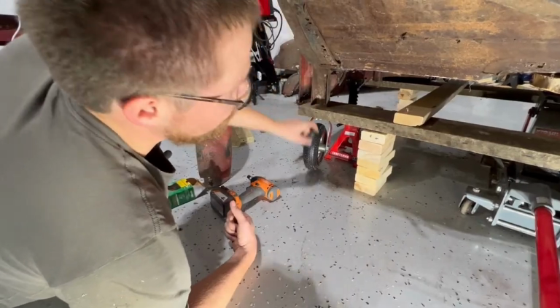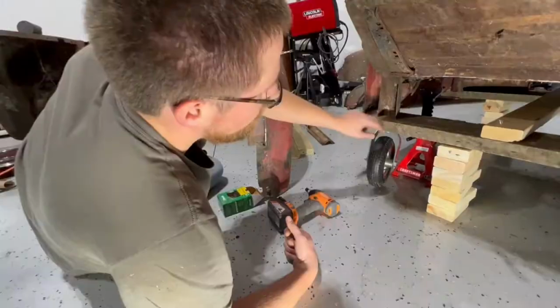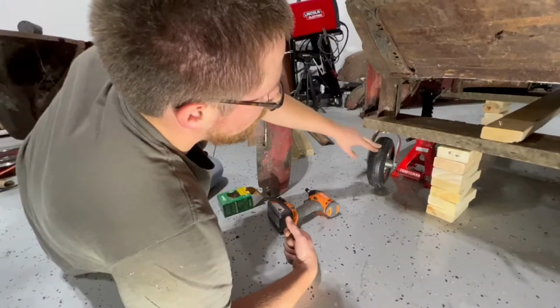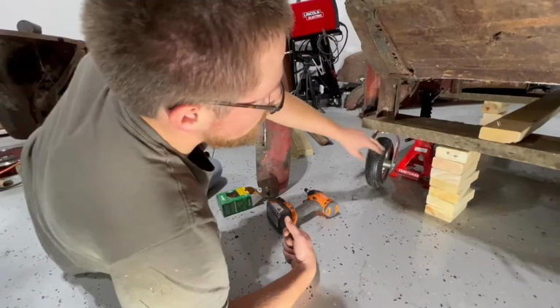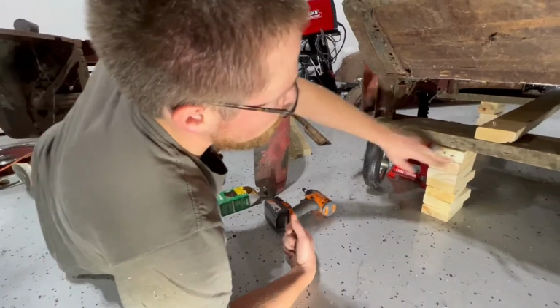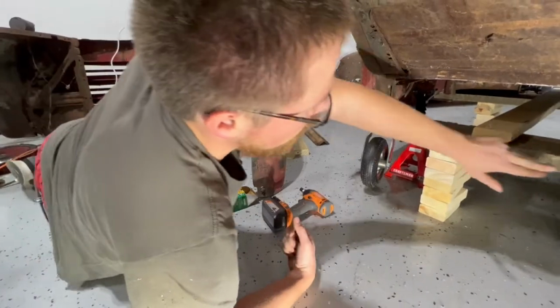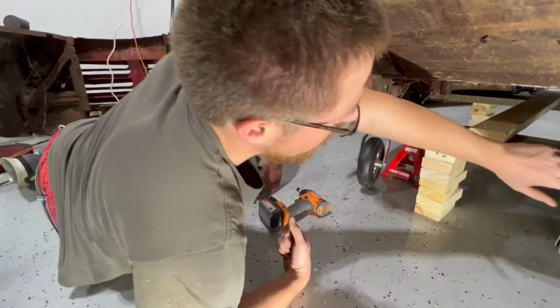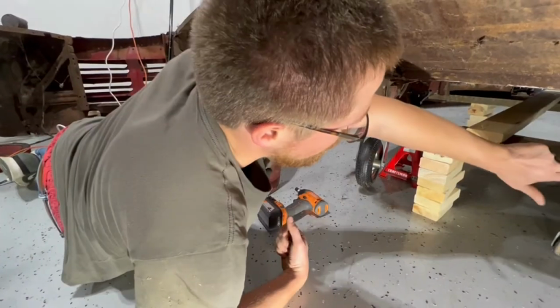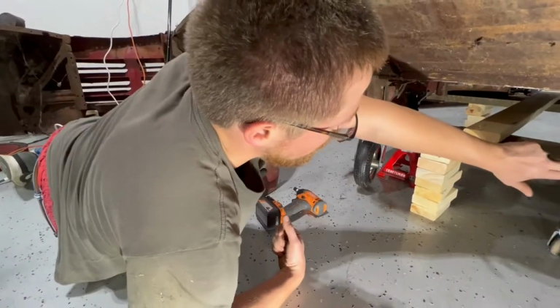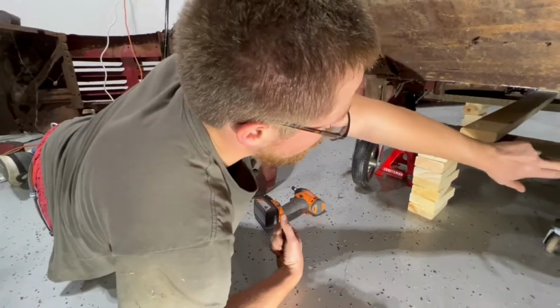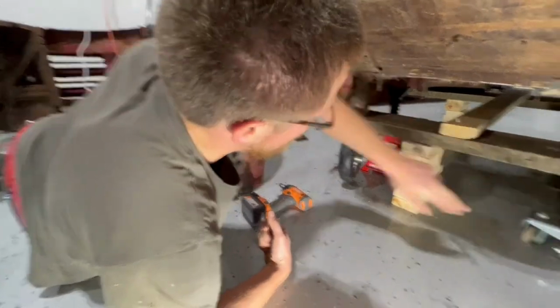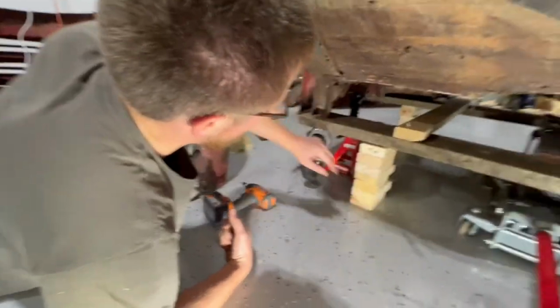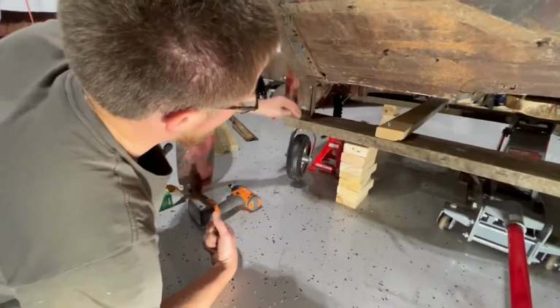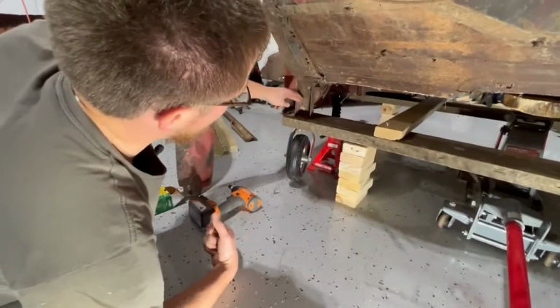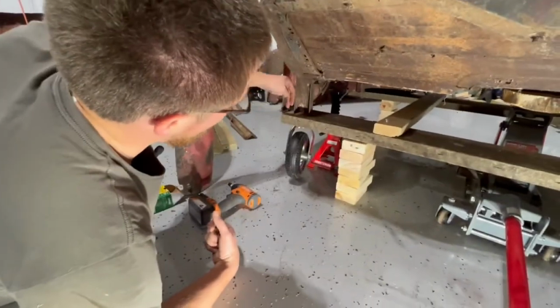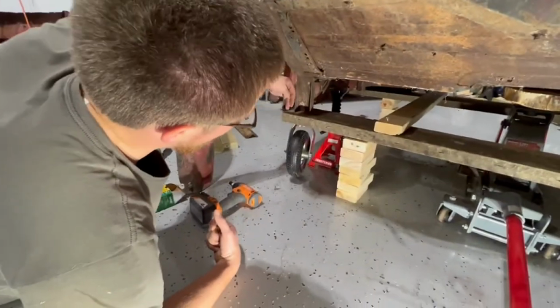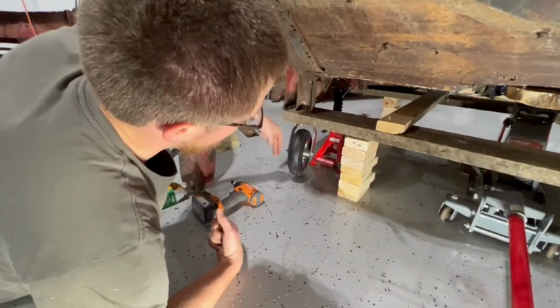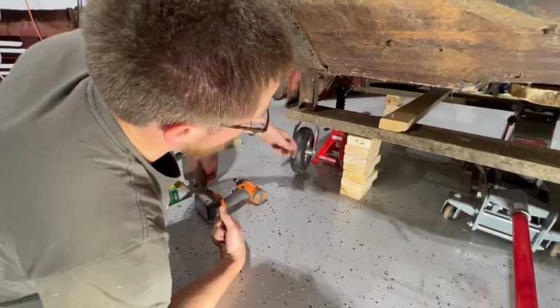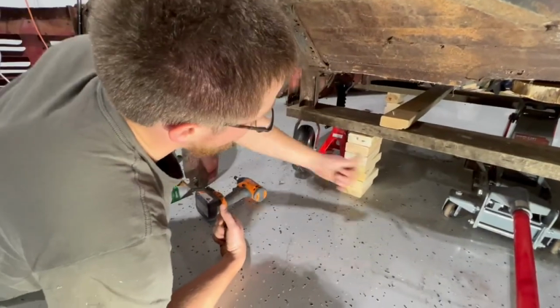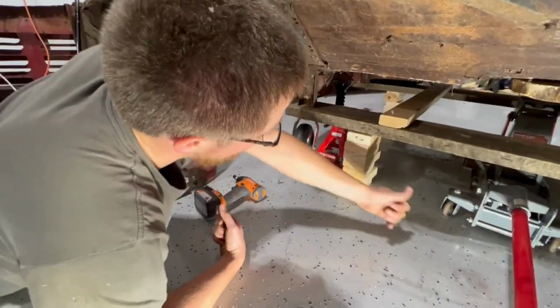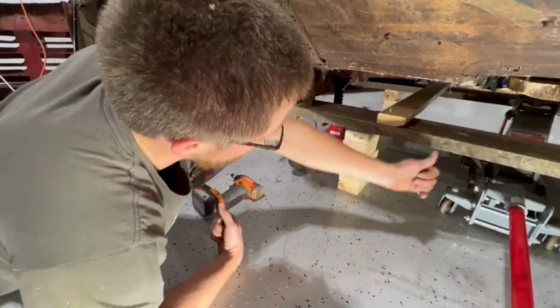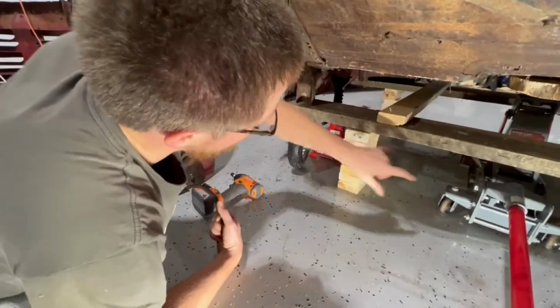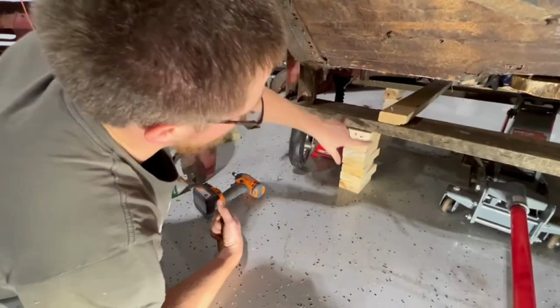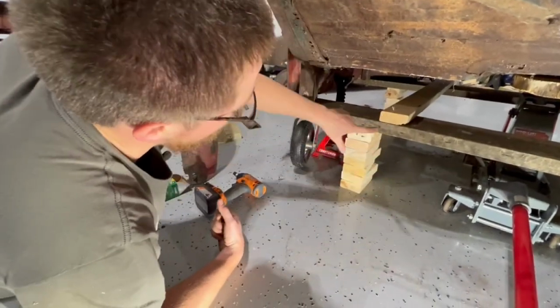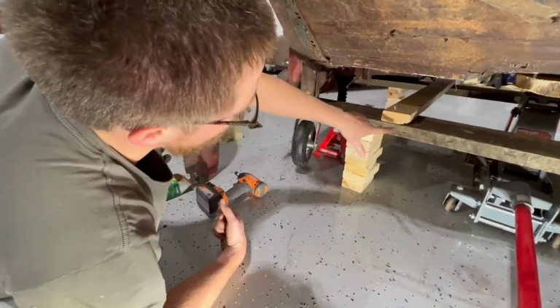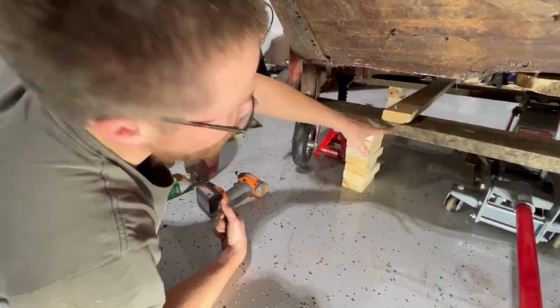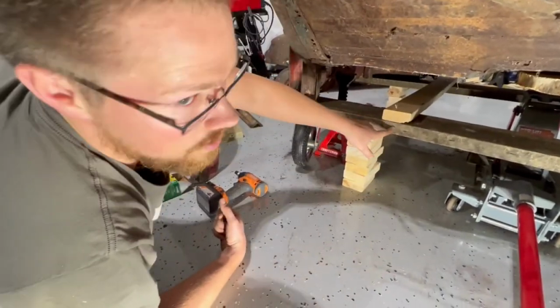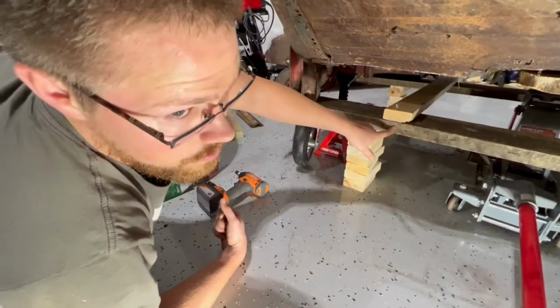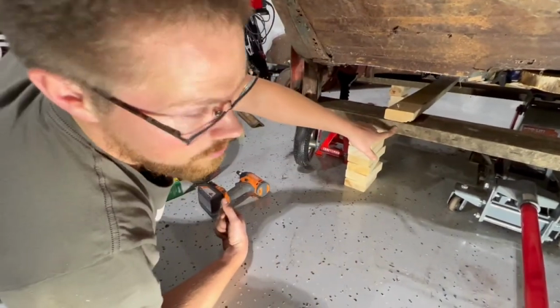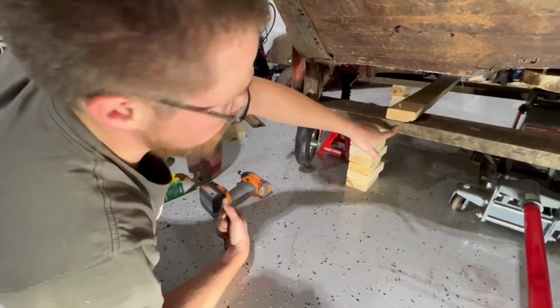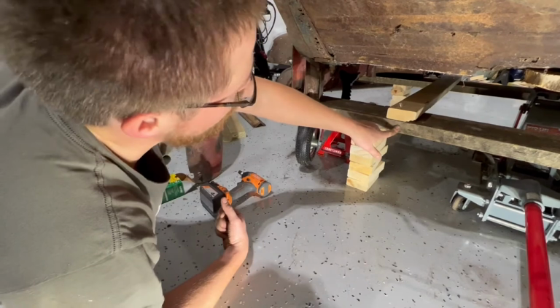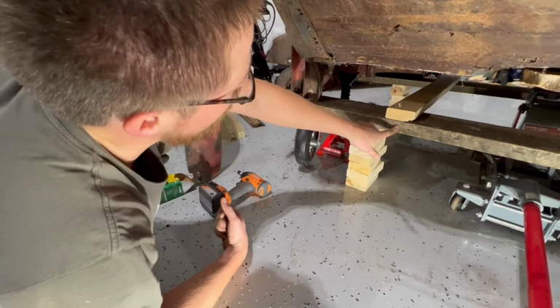If we put this wheel over here, the support's pushing down here and the wheel's pushing up there, putting a lot of stress on this wood.